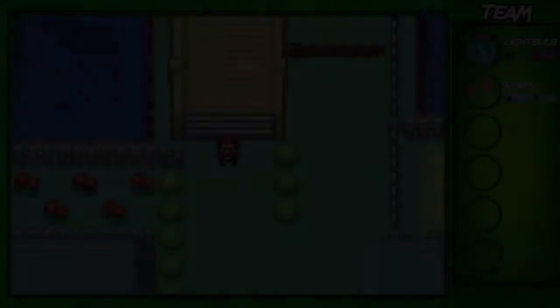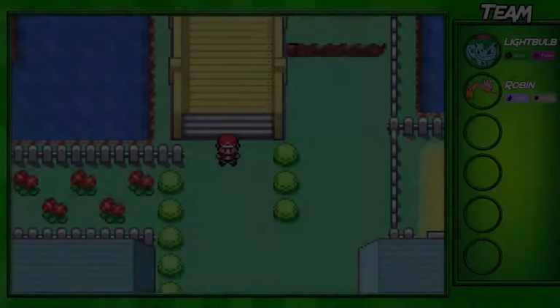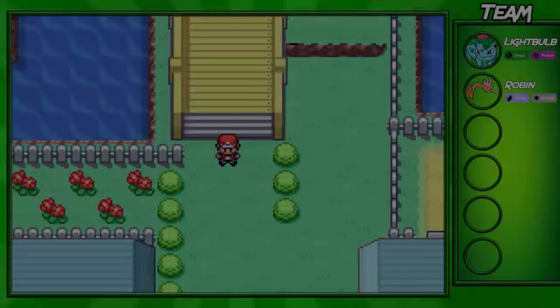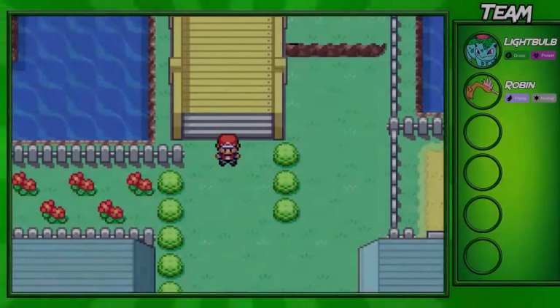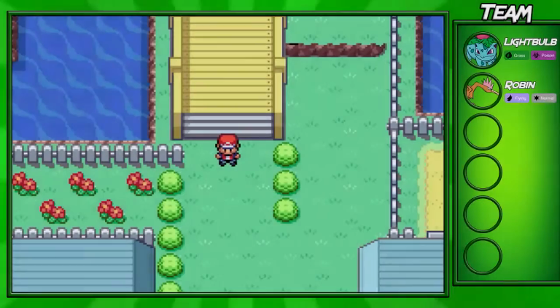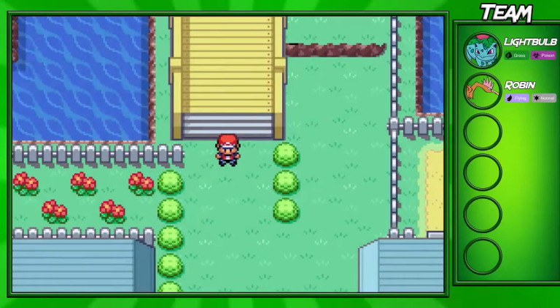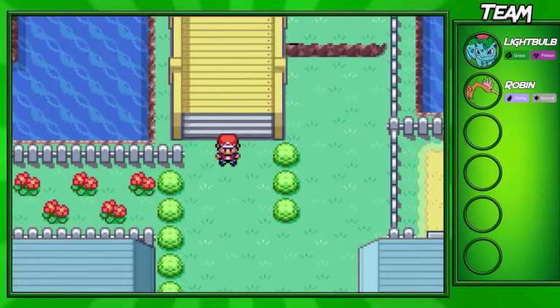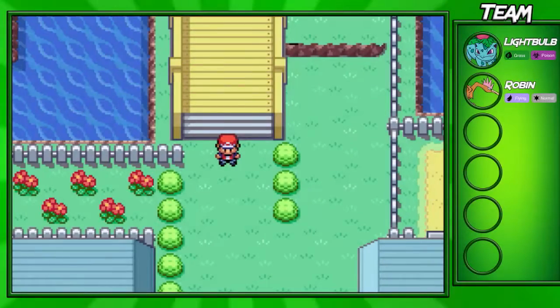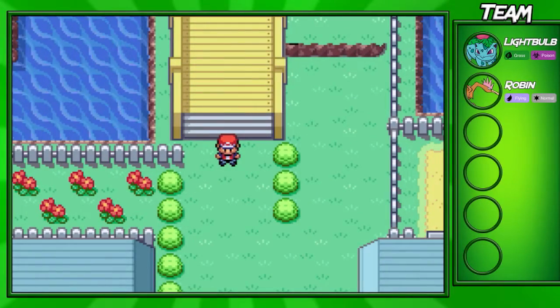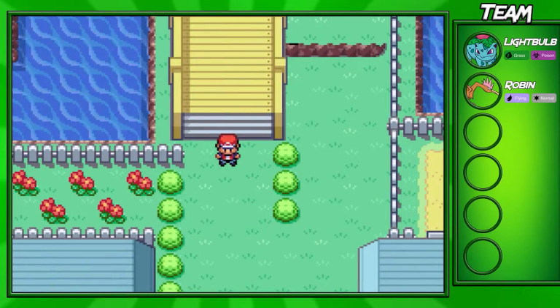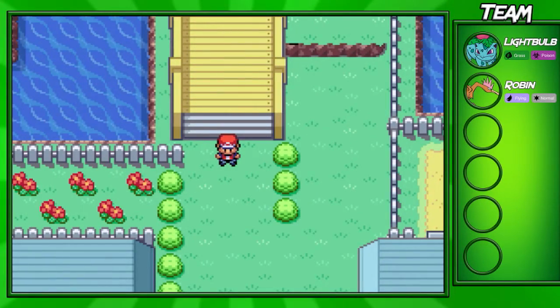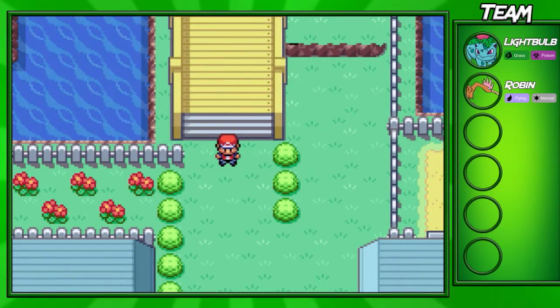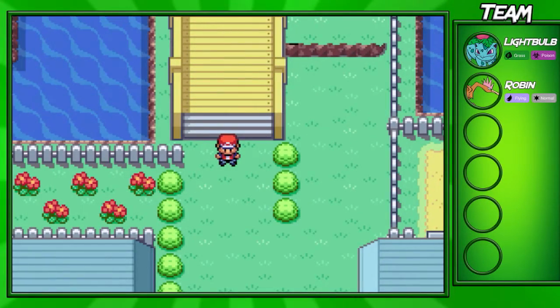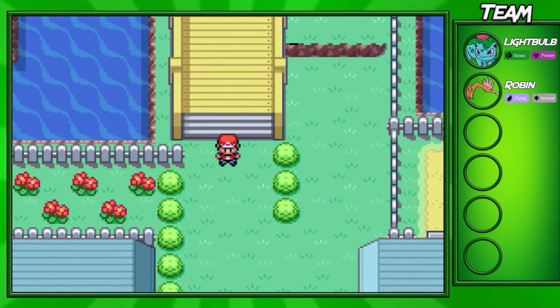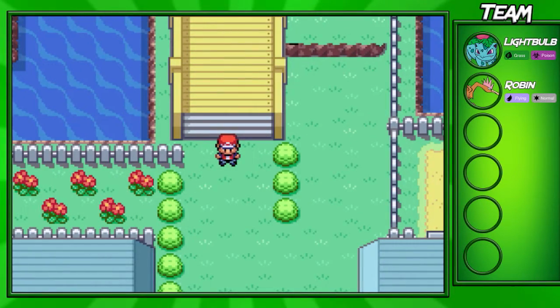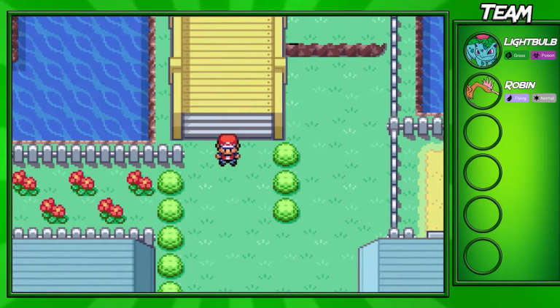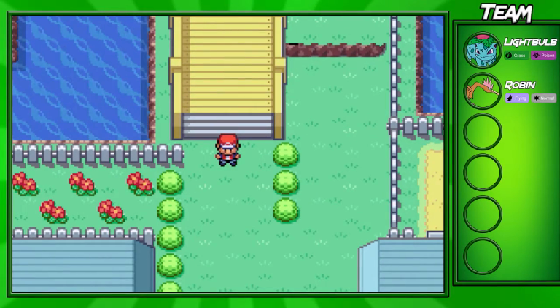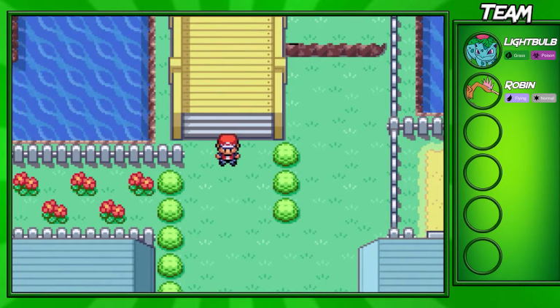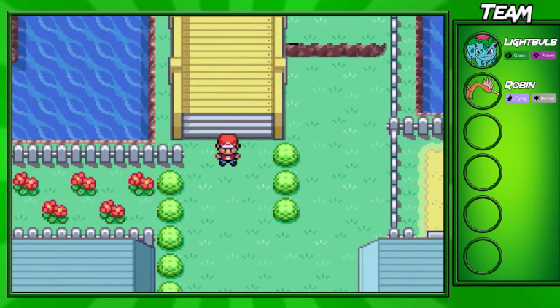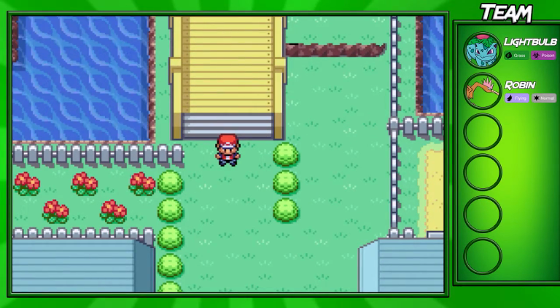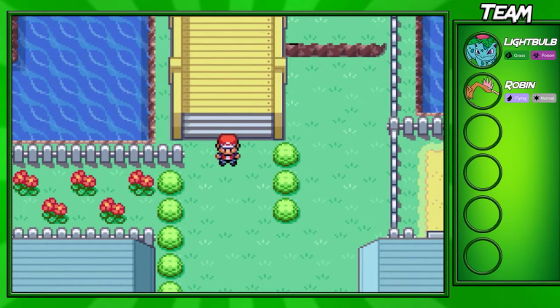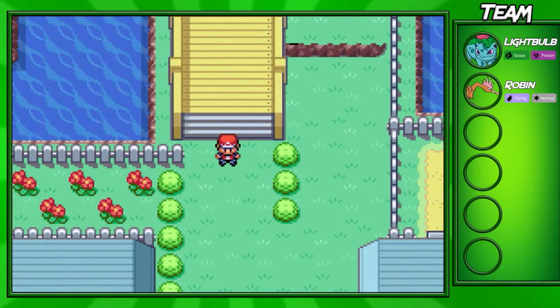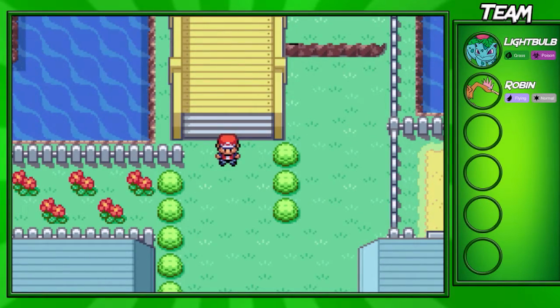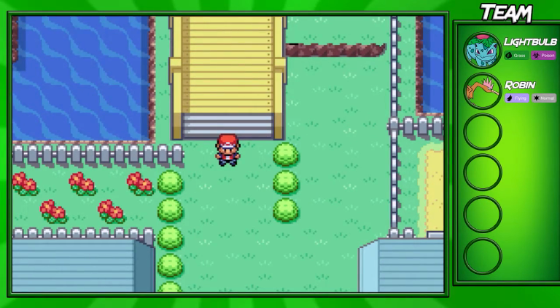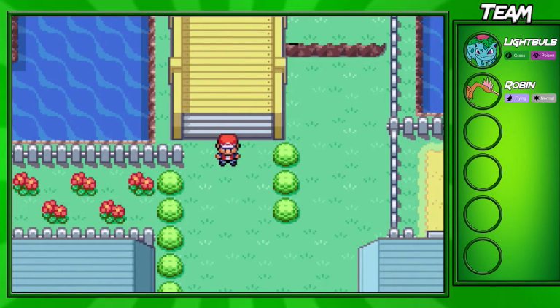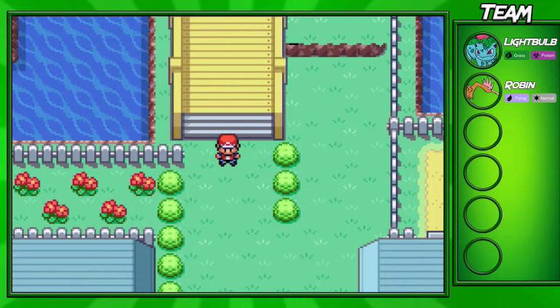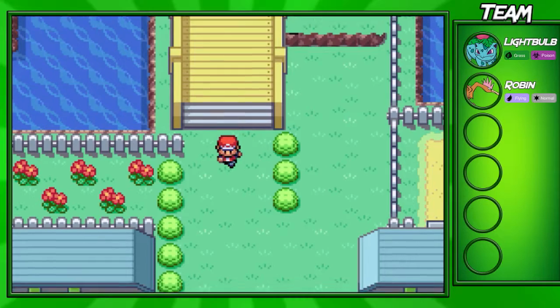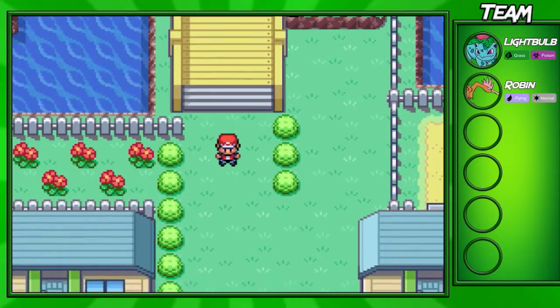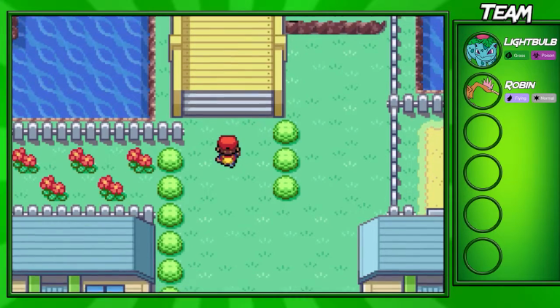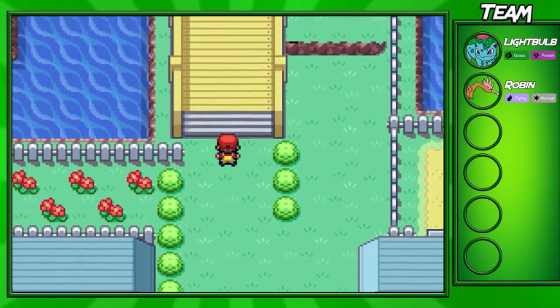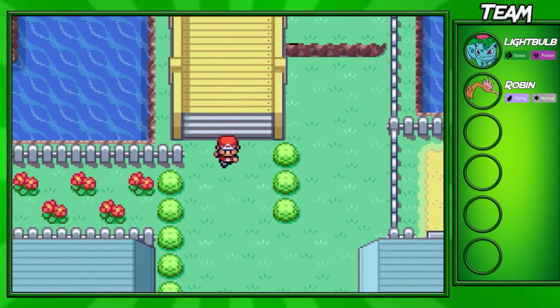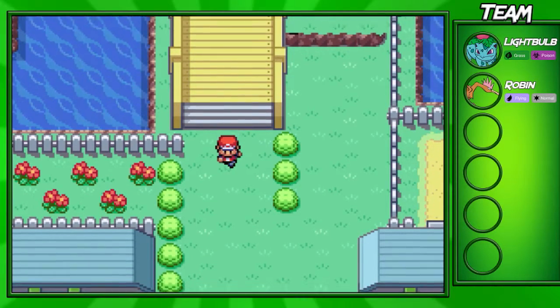Hey guys, Gokusun4the1 here and welcome back to another Leaf Green Walkthrough episode. In this part, I'll be going down Nugget Bridge and challenging all the trainers.